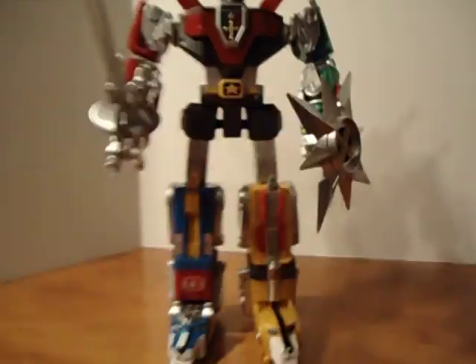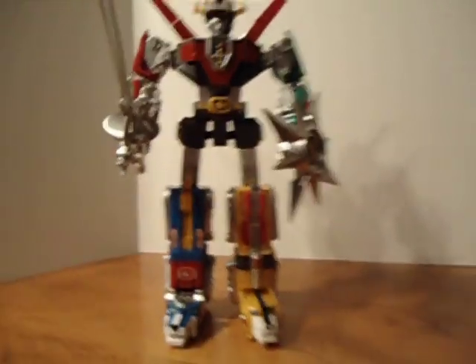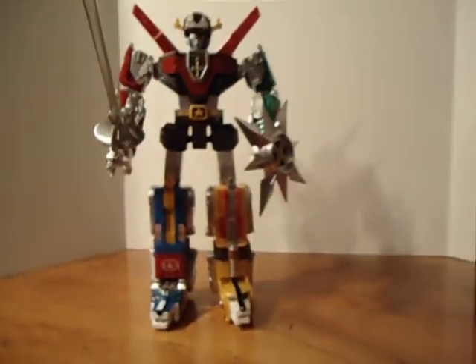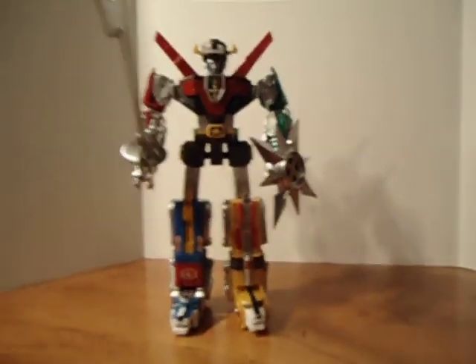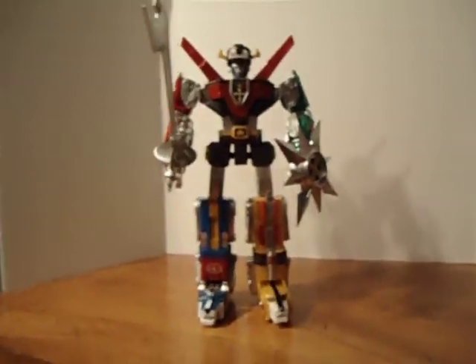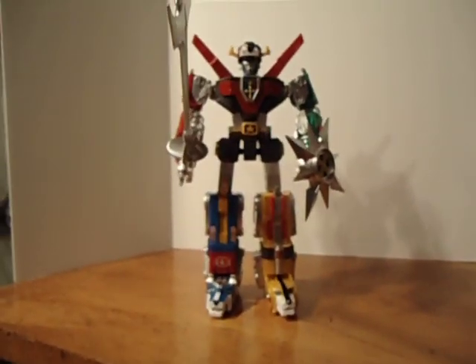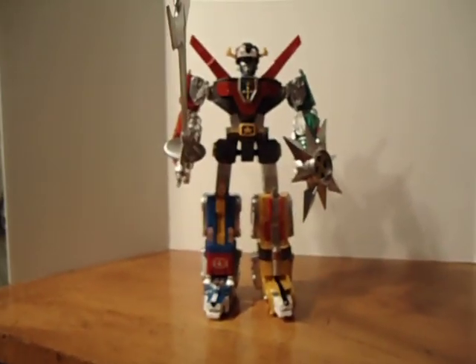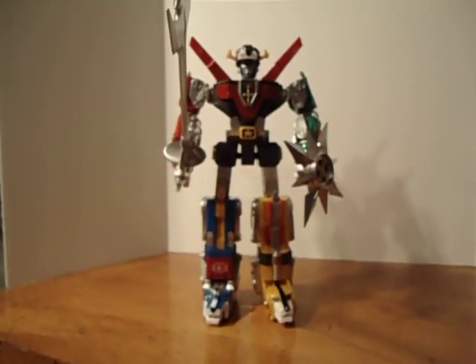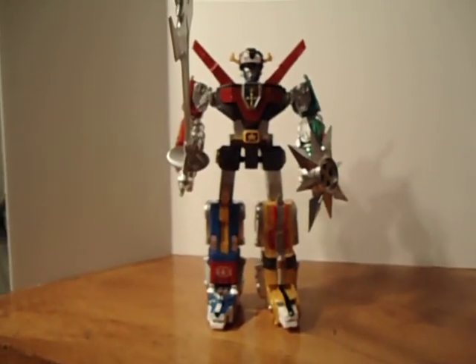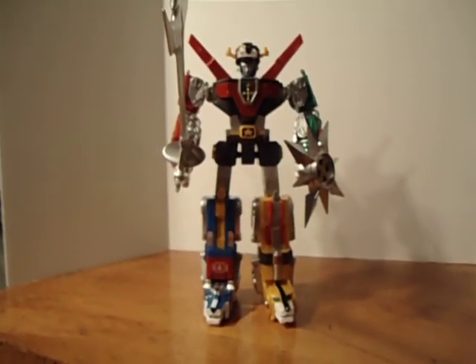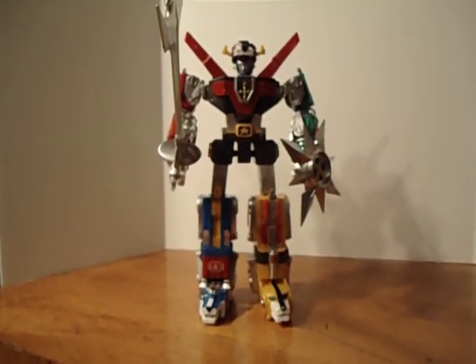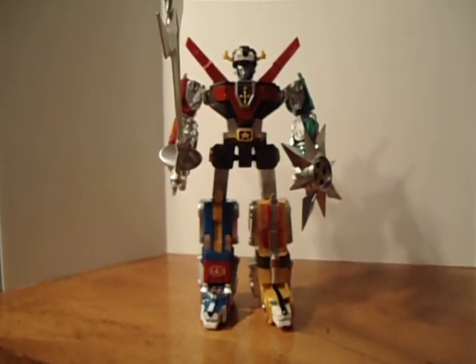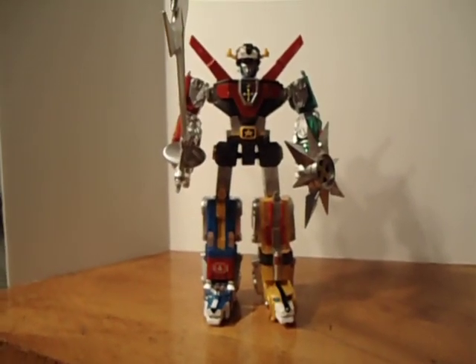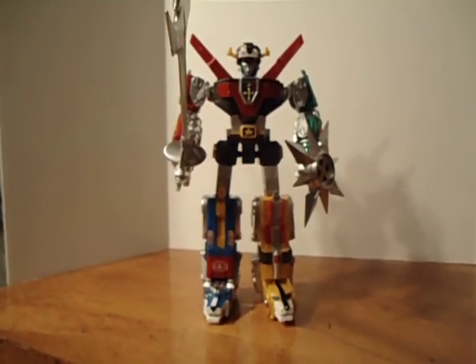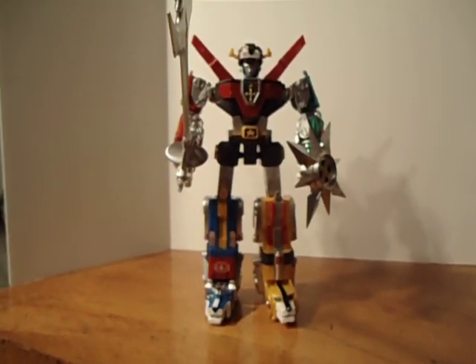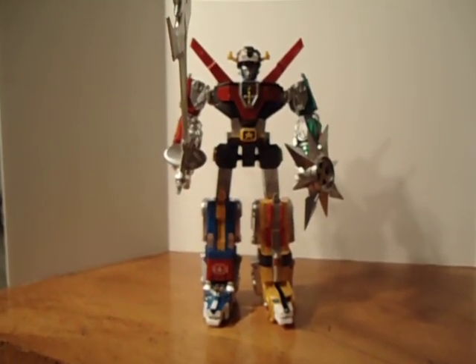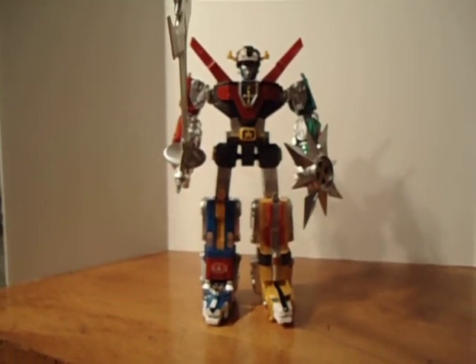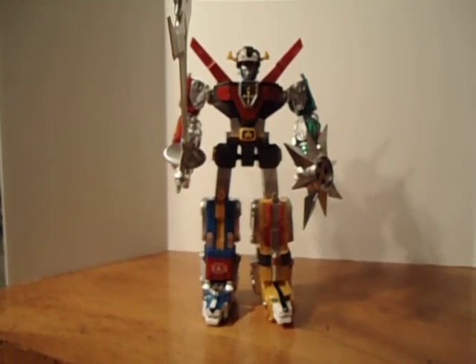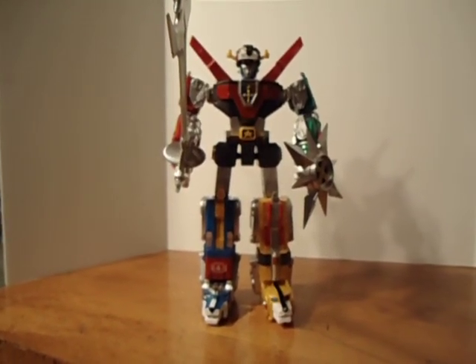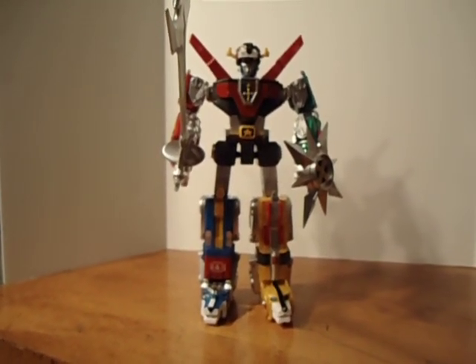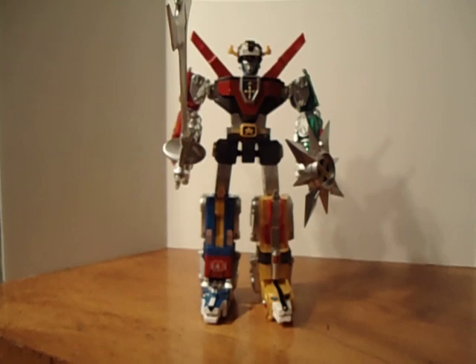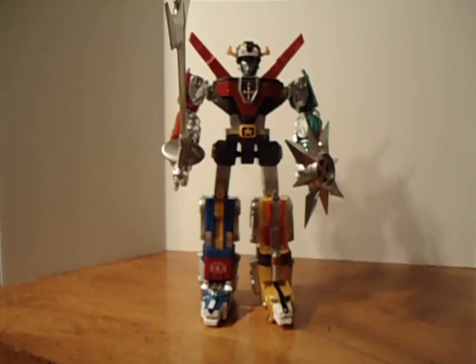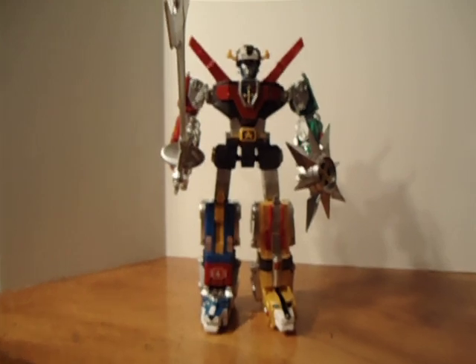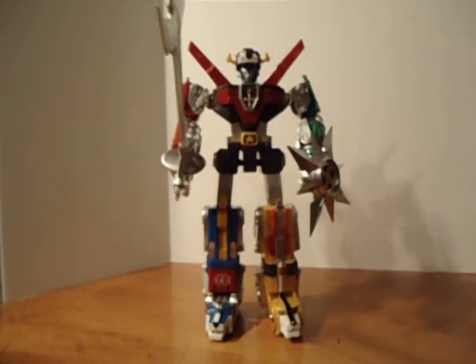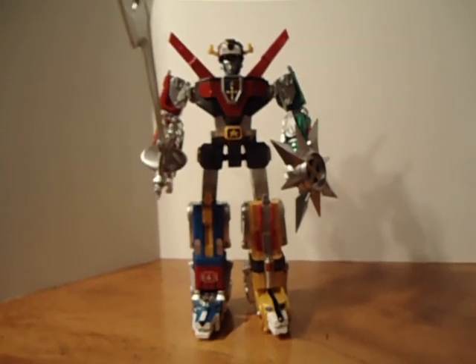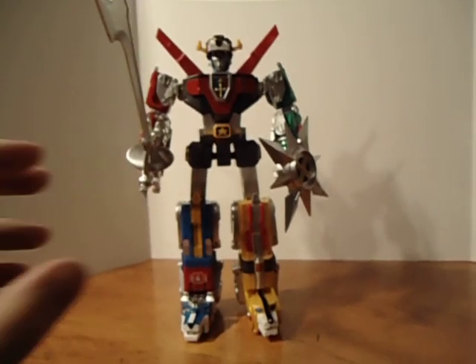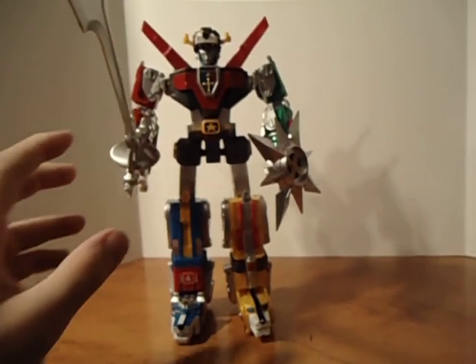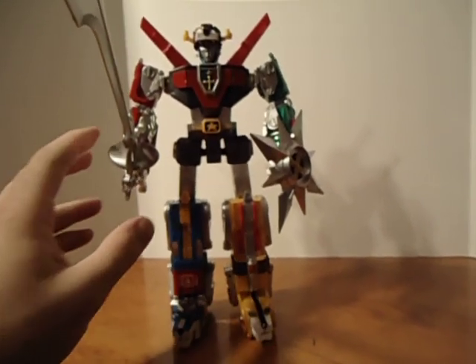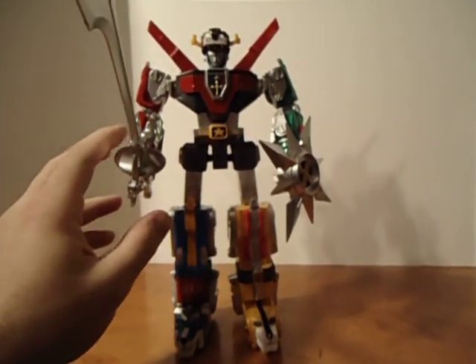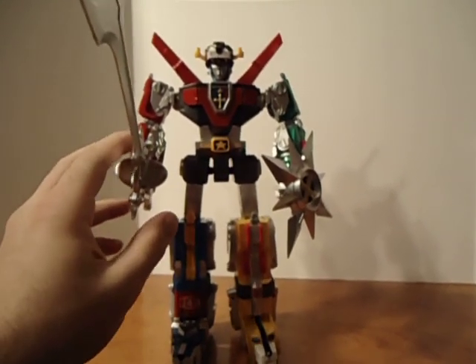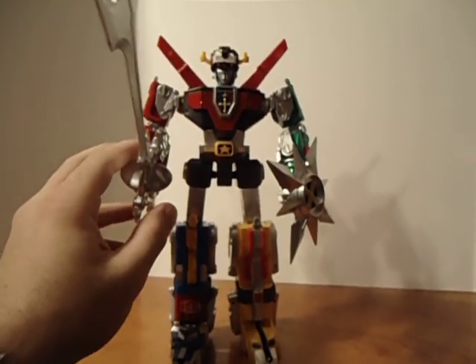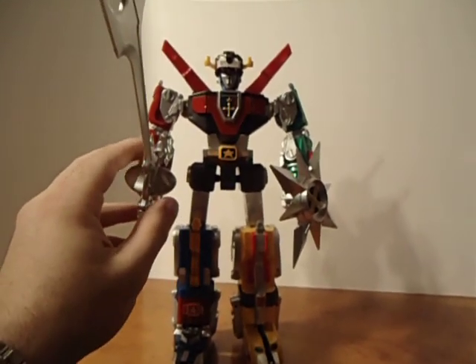There's Voltron with his shield and his sword.